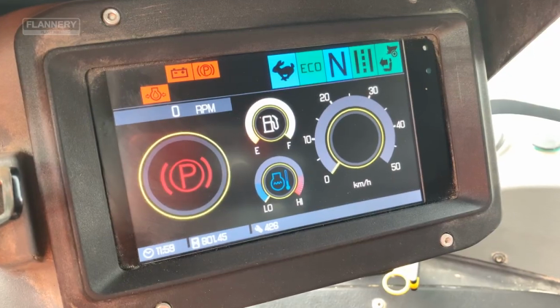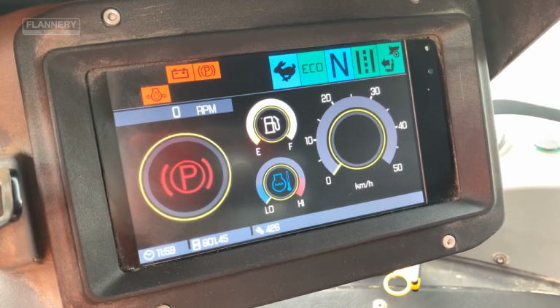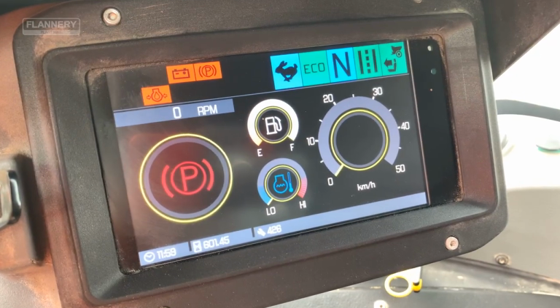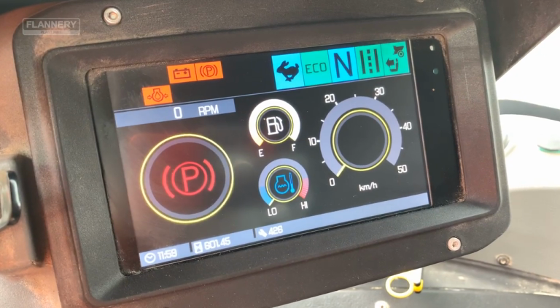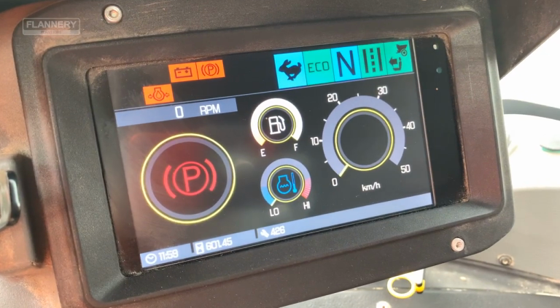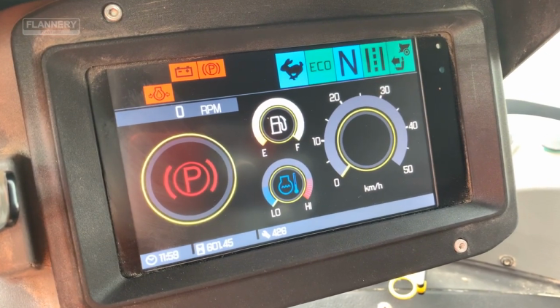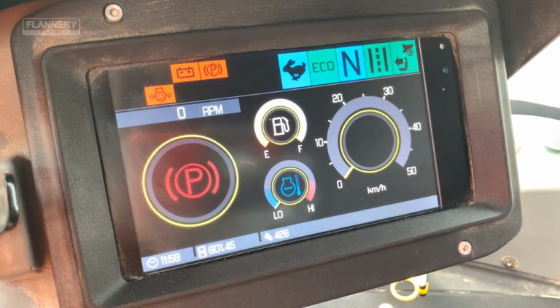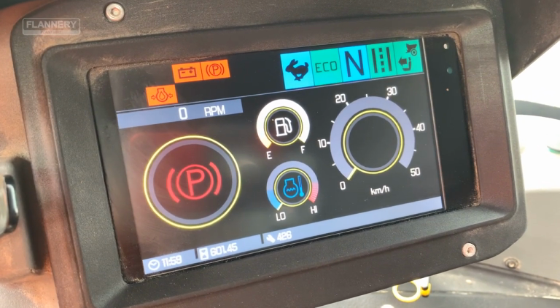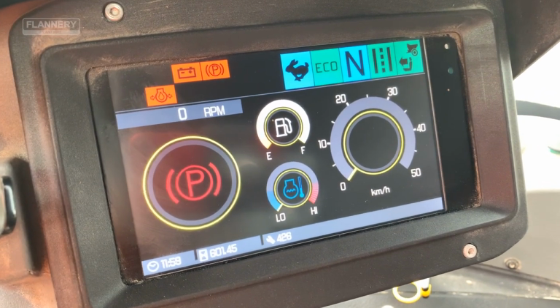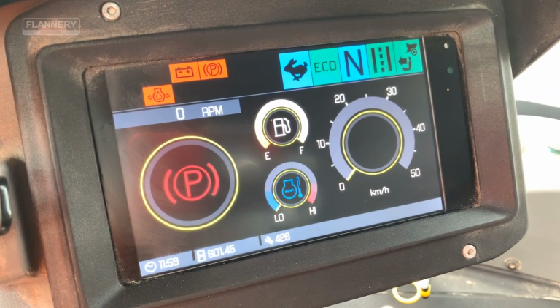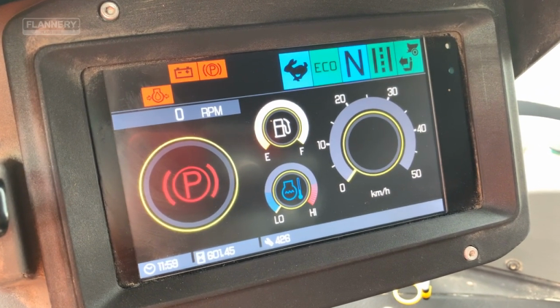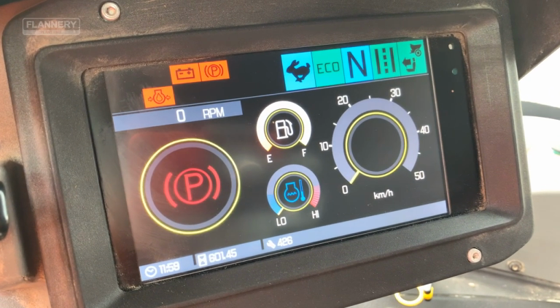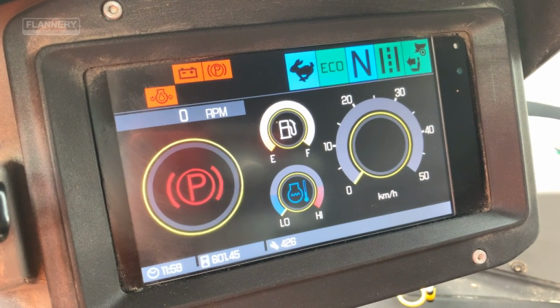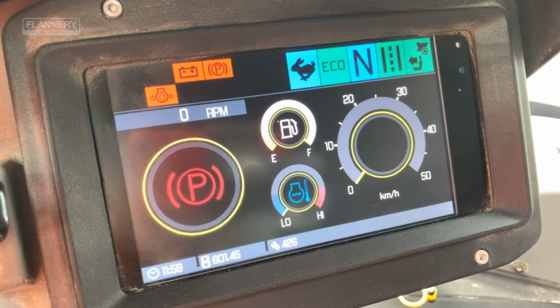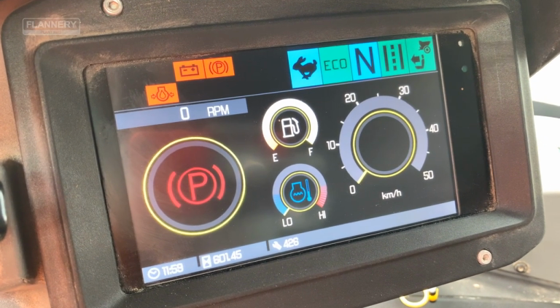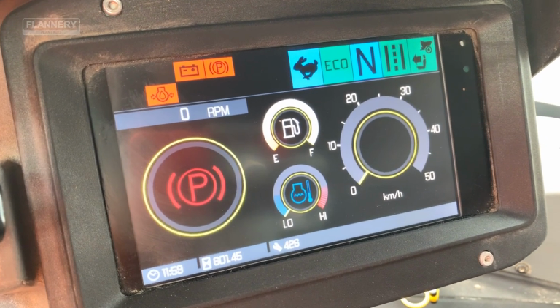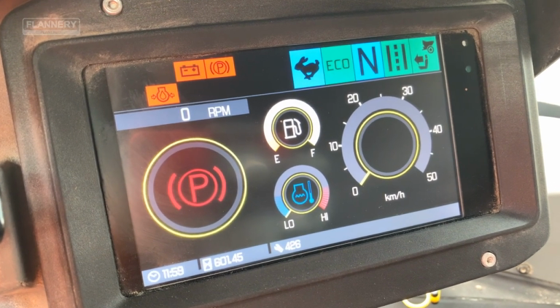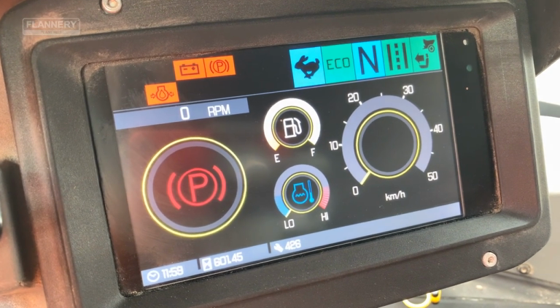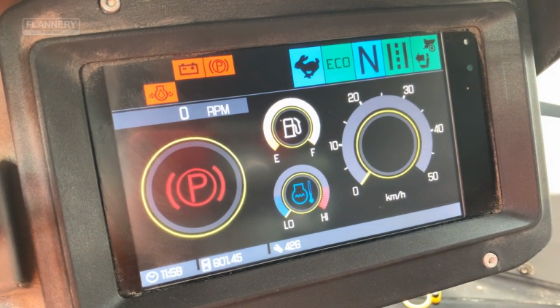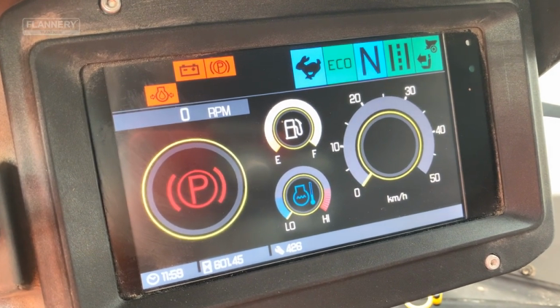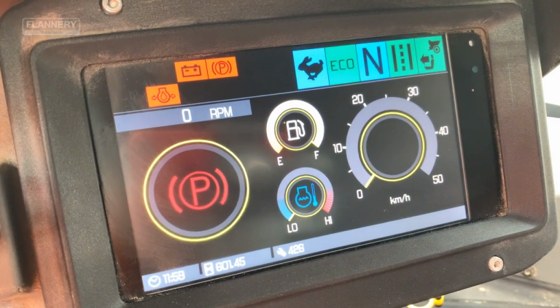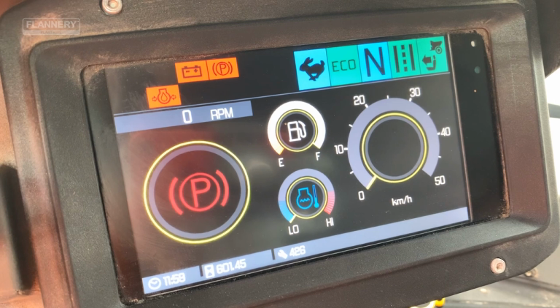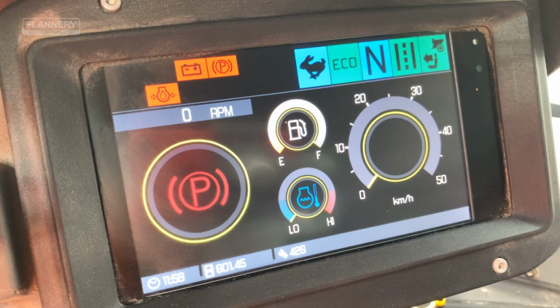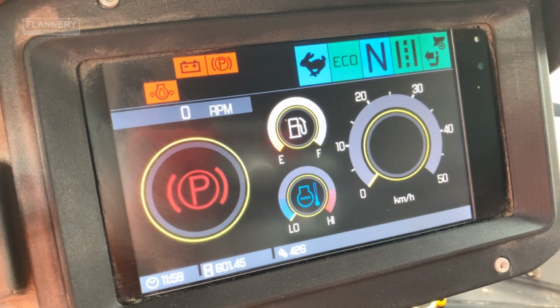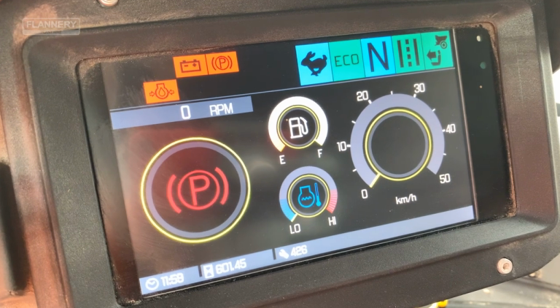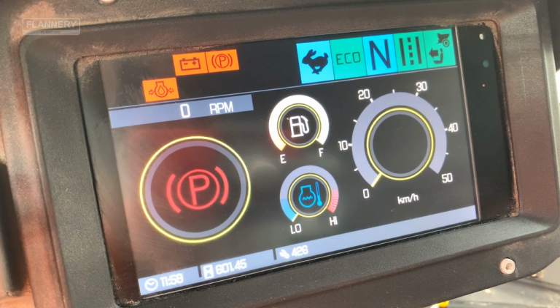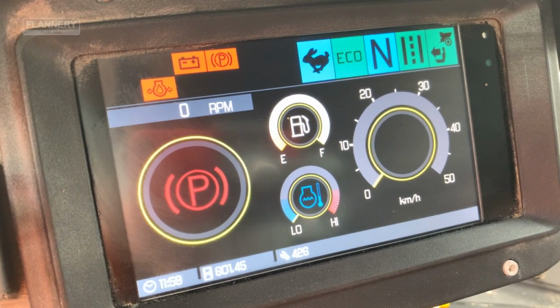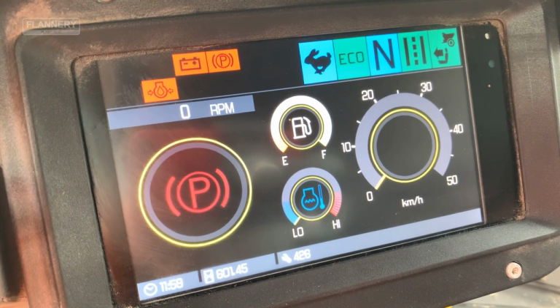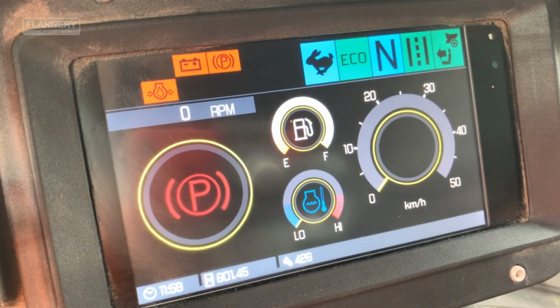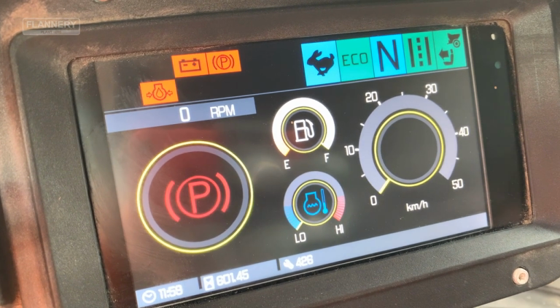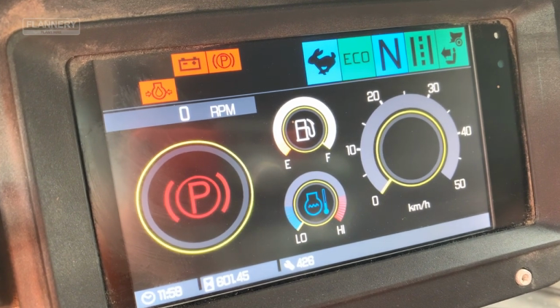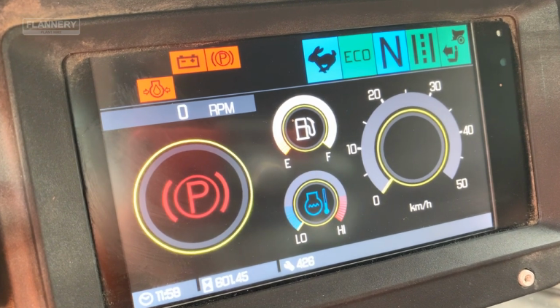Once the machine has been started, check that it has sufficient fuel for the shift.